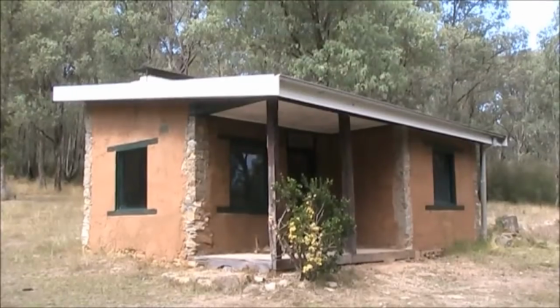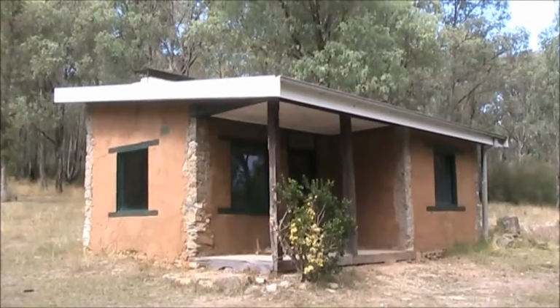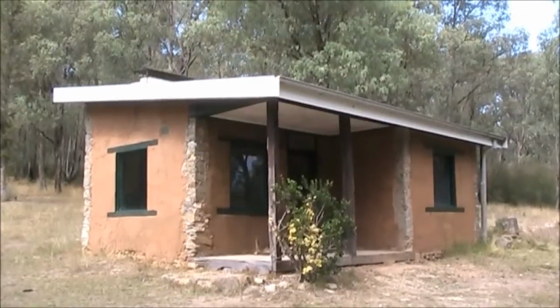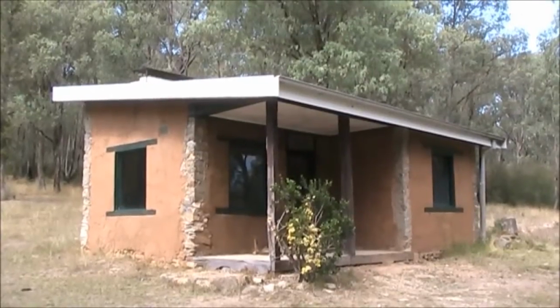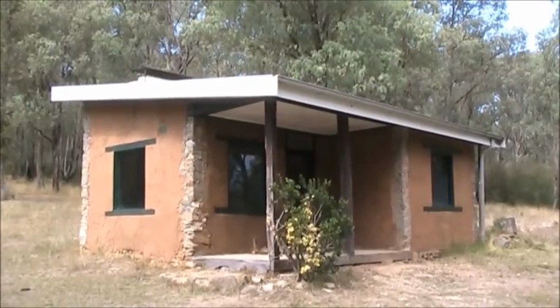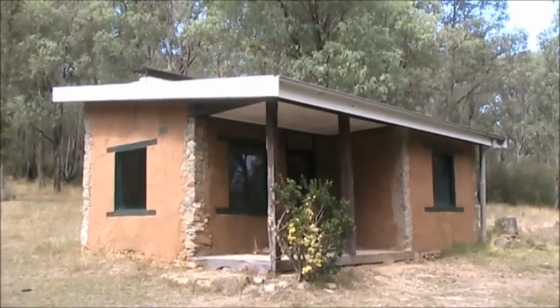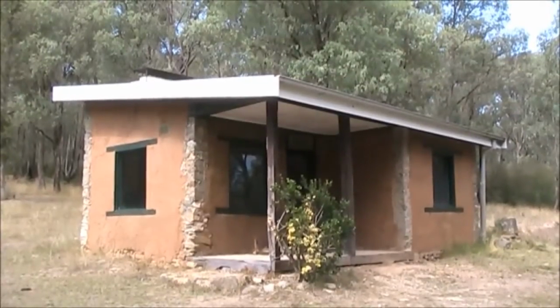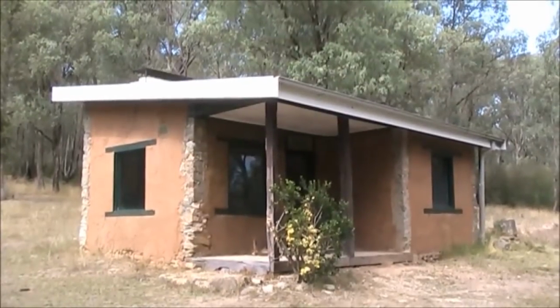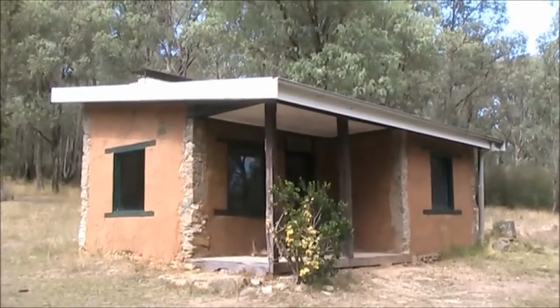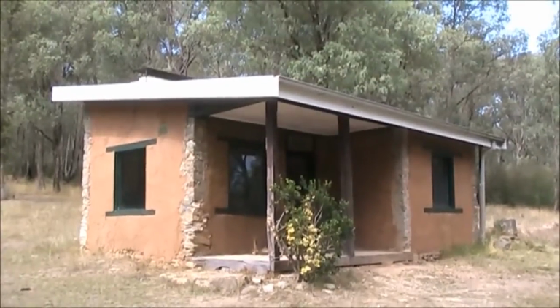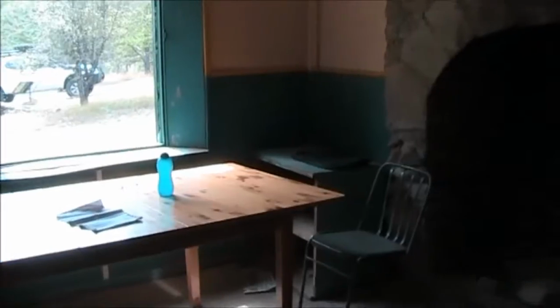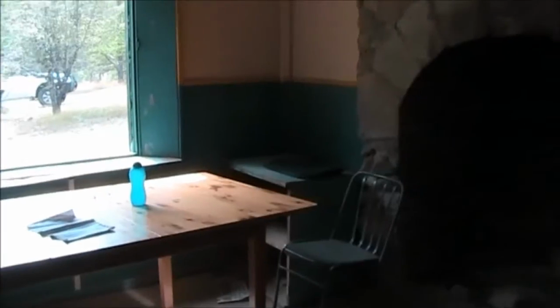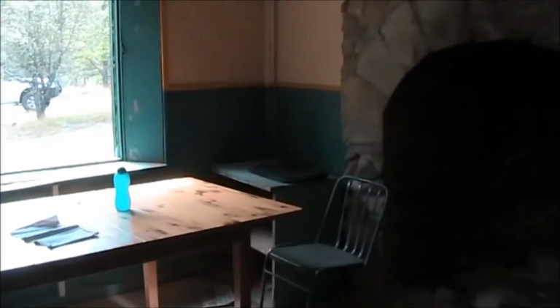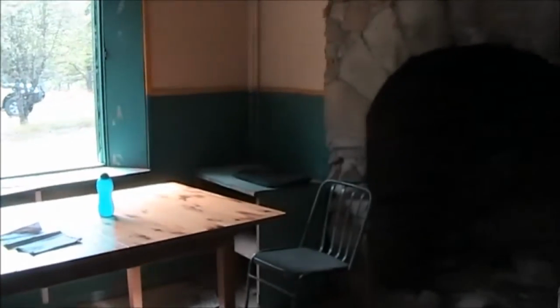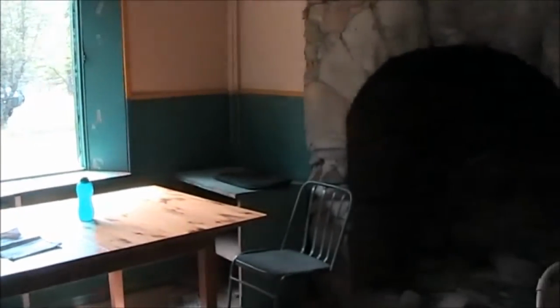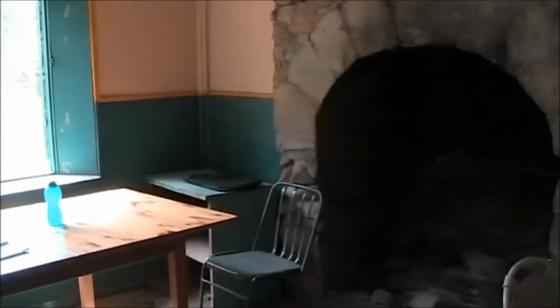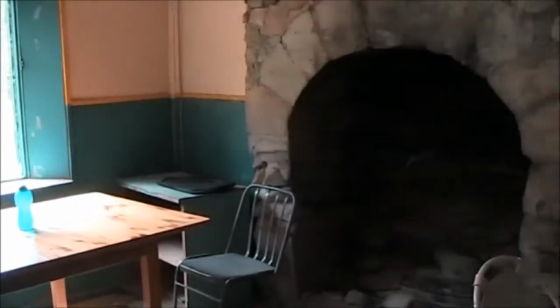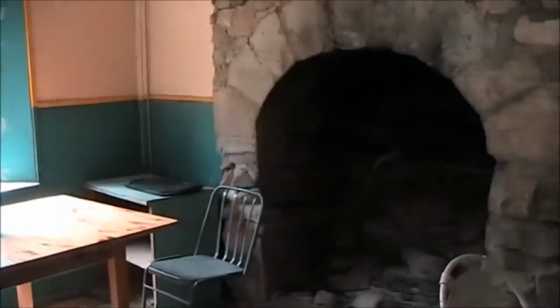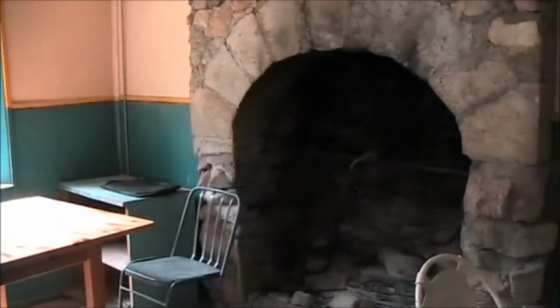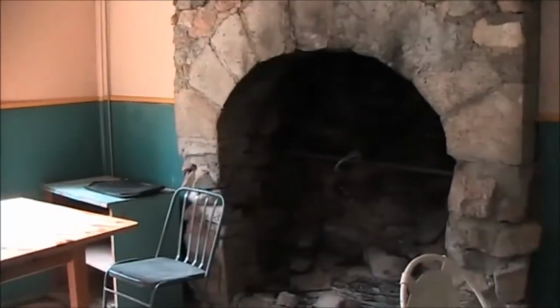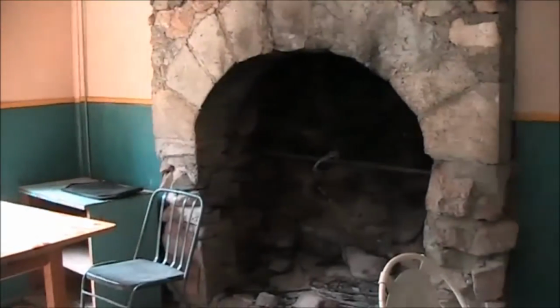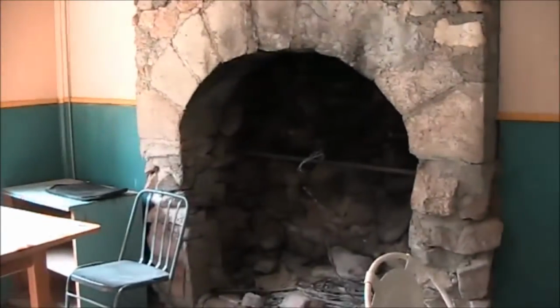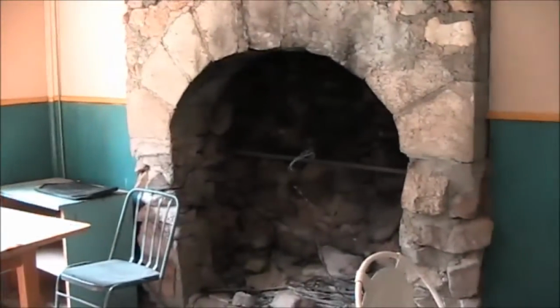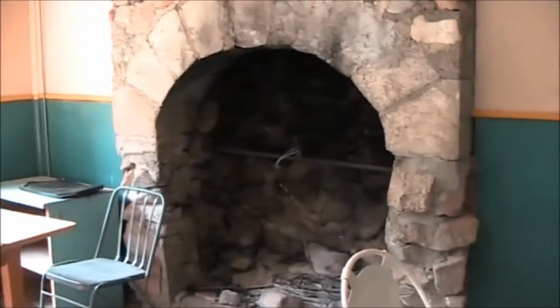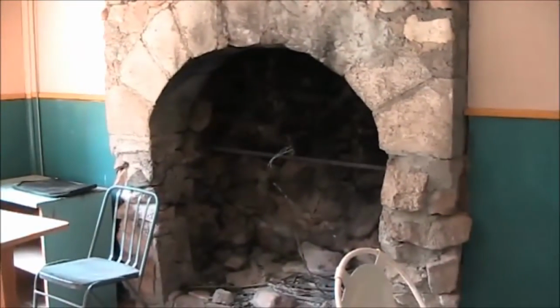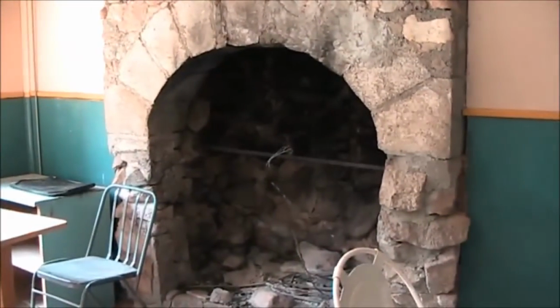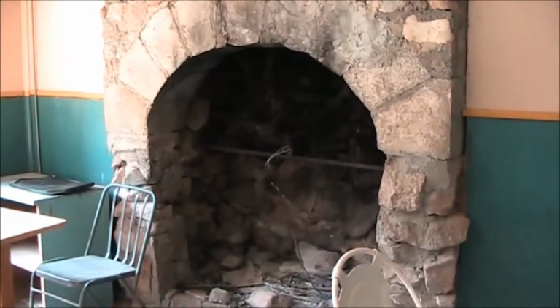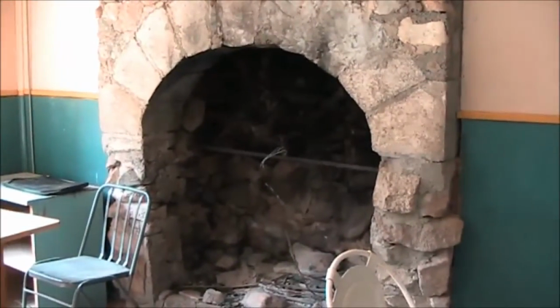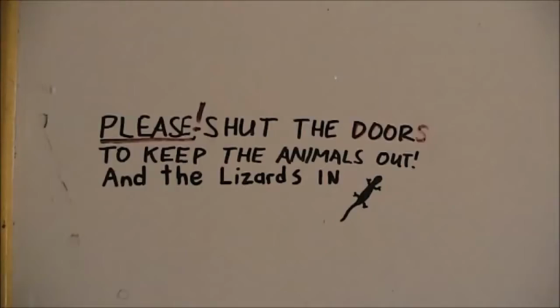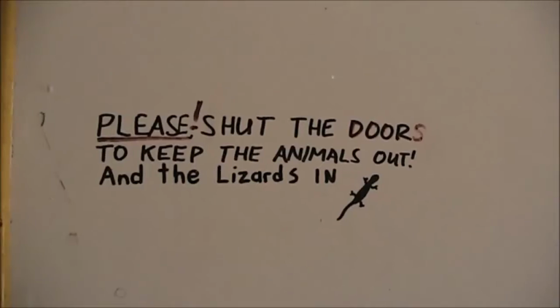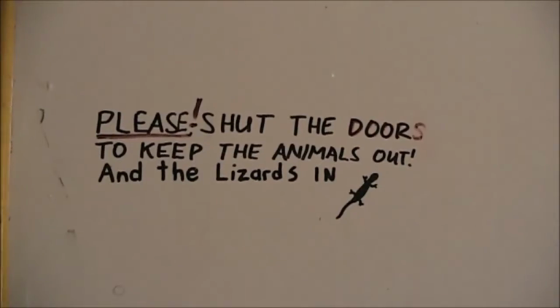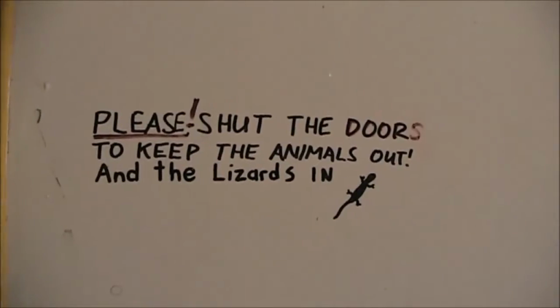This hut belonged to Major Clues, and he's one of the leading surveyors of the Snowy Hydro Scheme. He sure picked a remote place to retire.